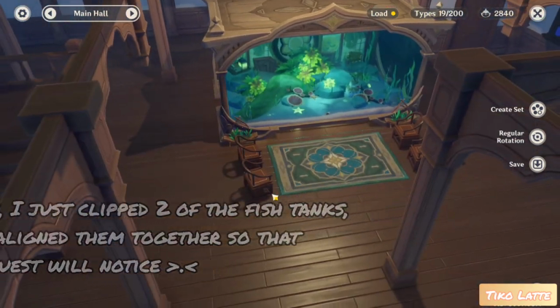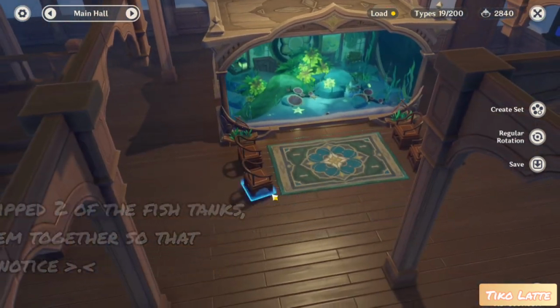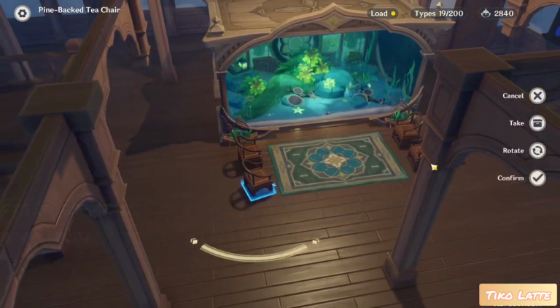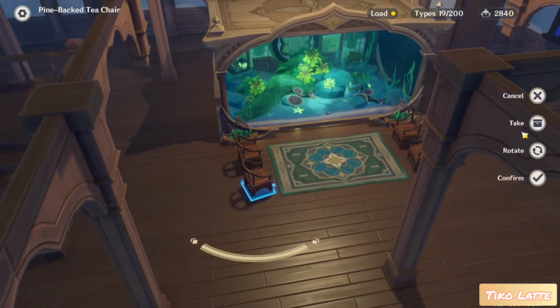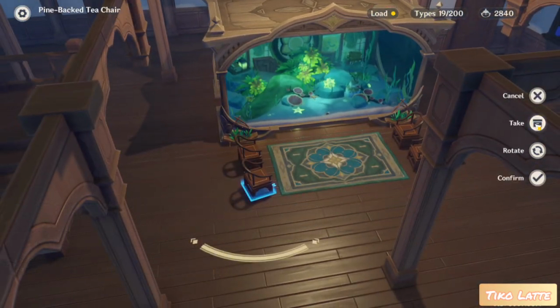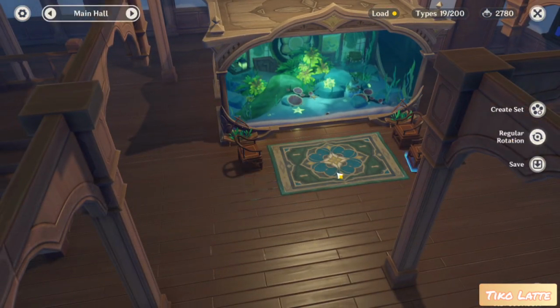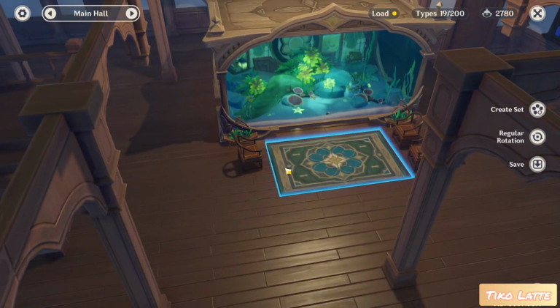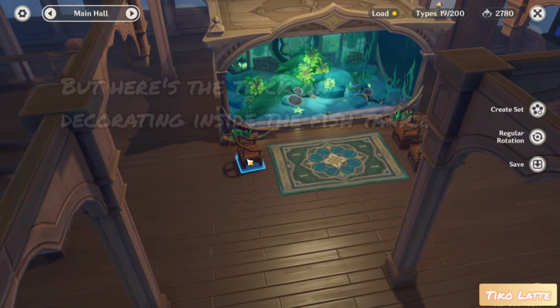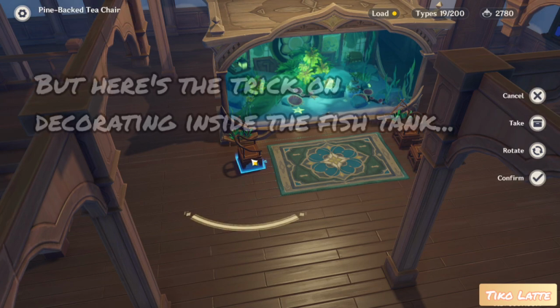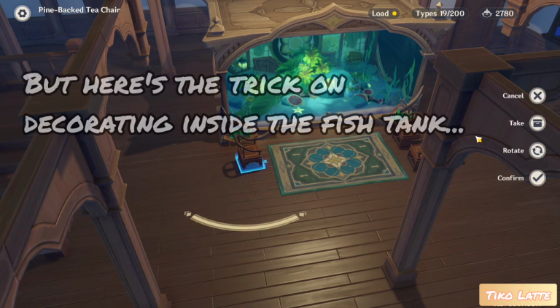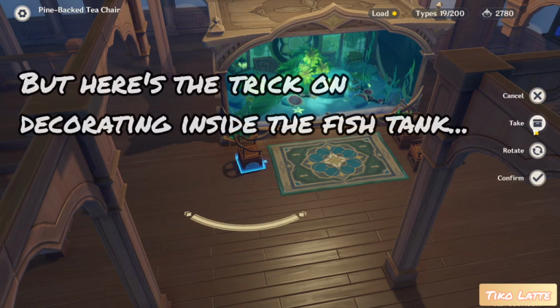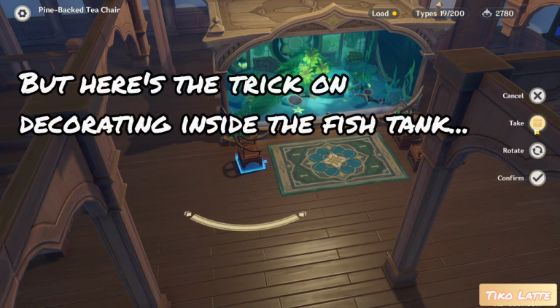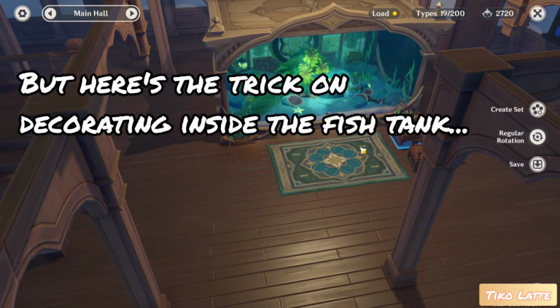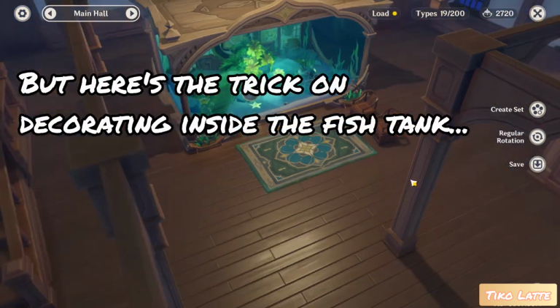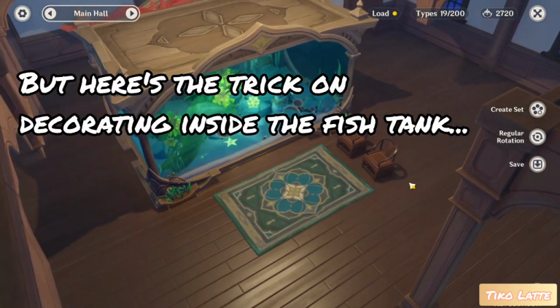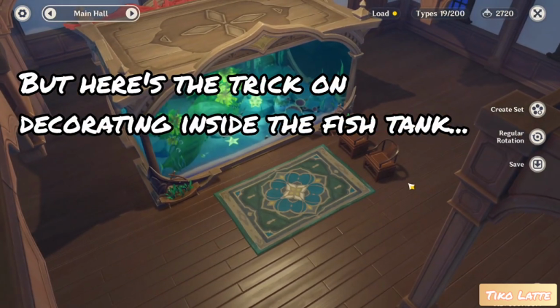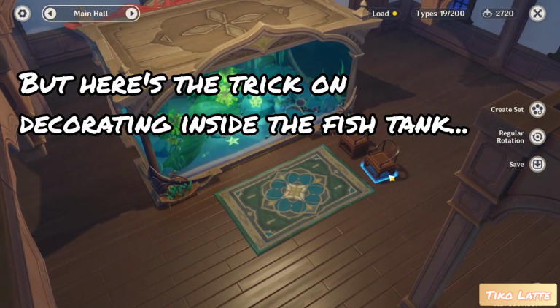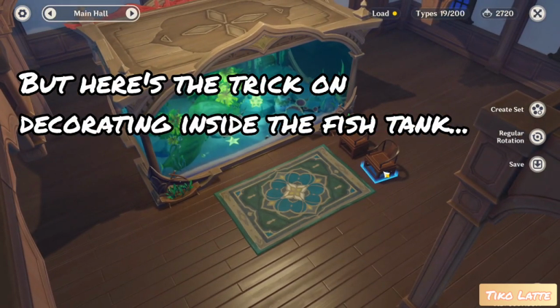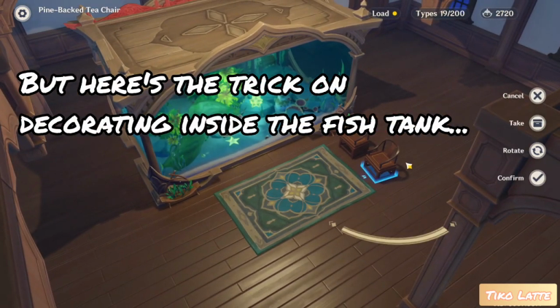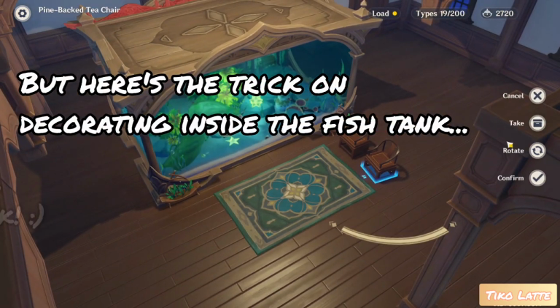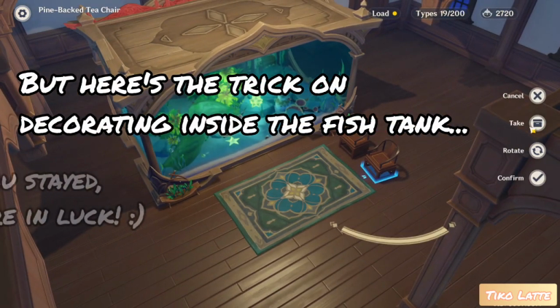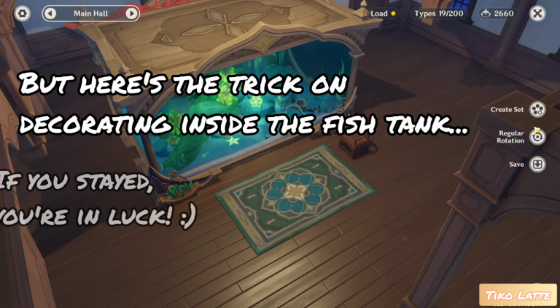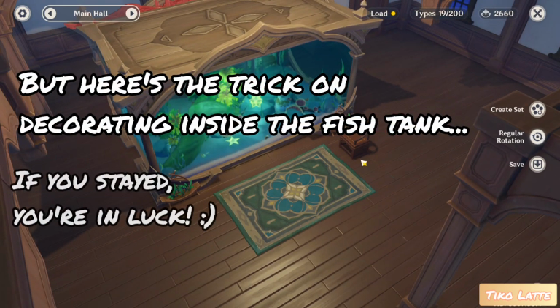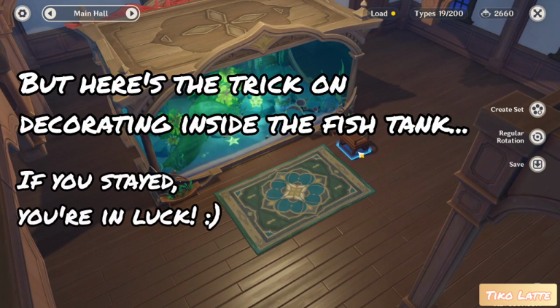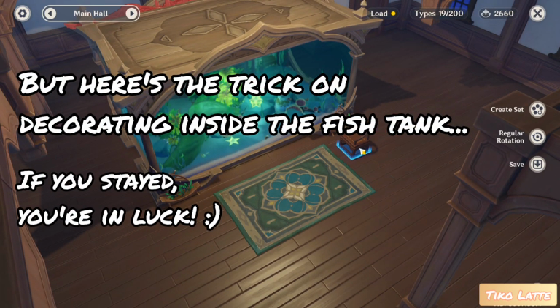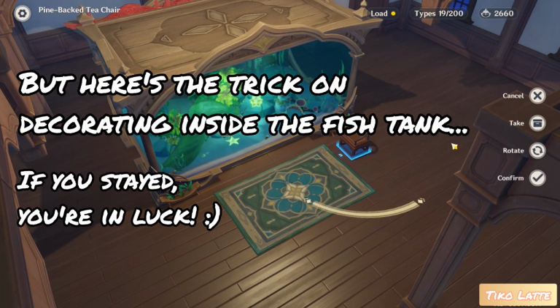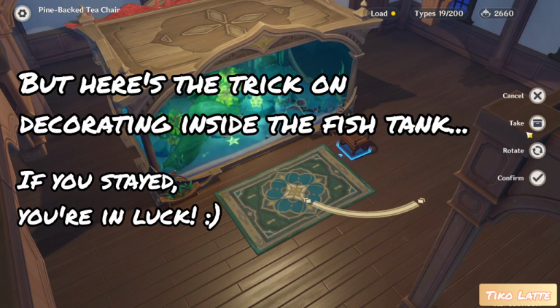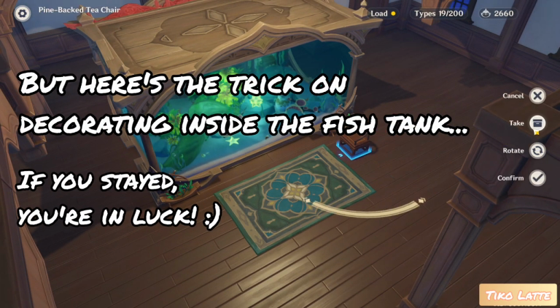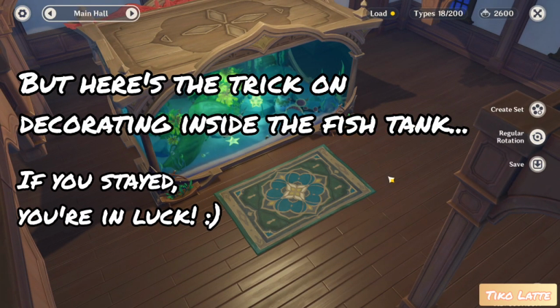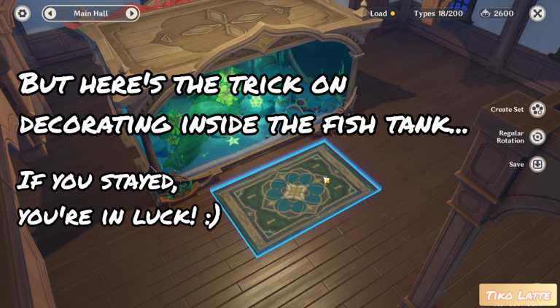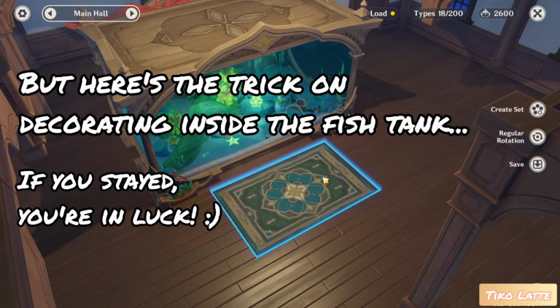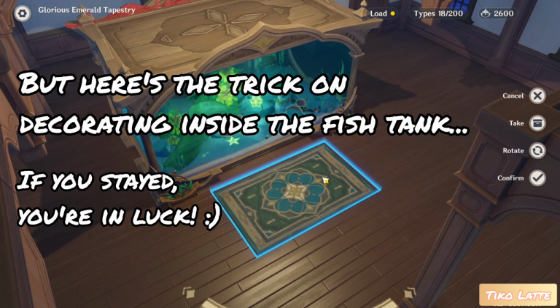But here's a trick on decorating inside the fish tank. If you stayed, you're in luck.